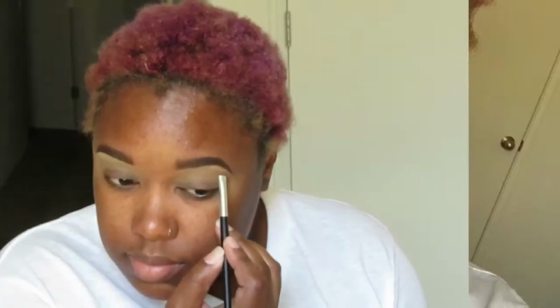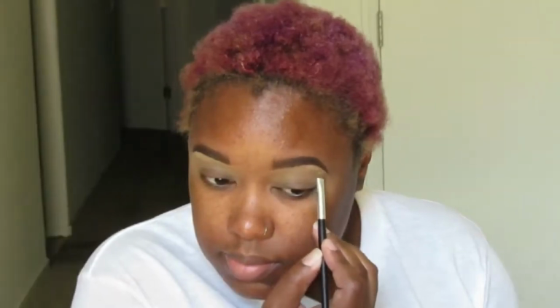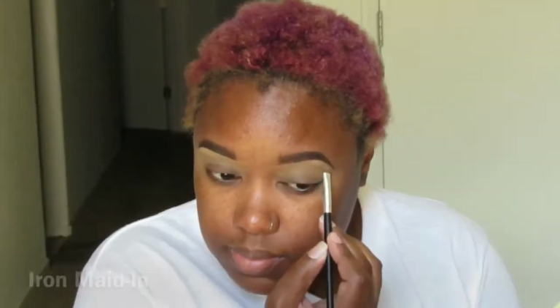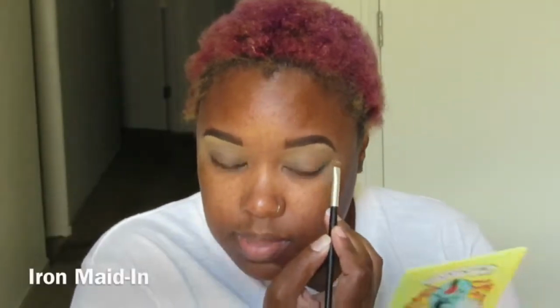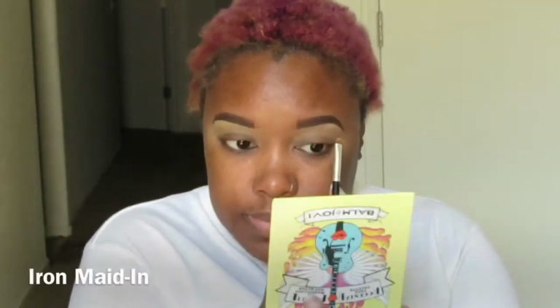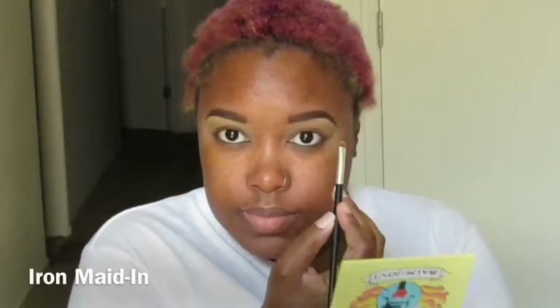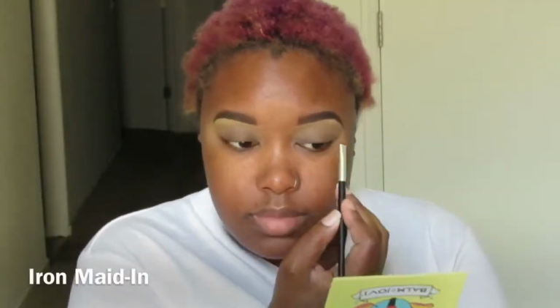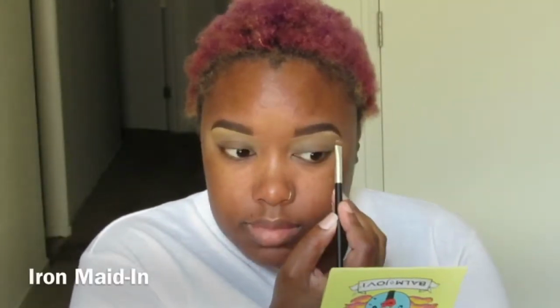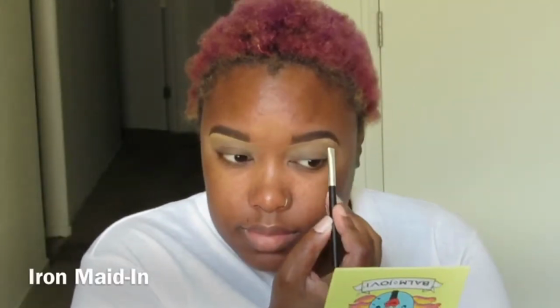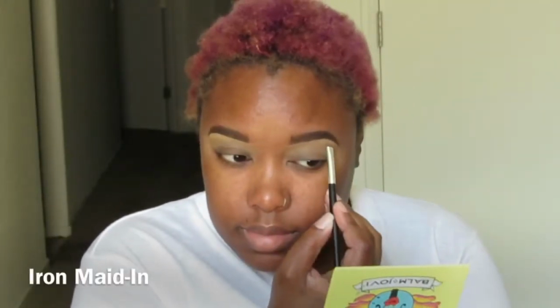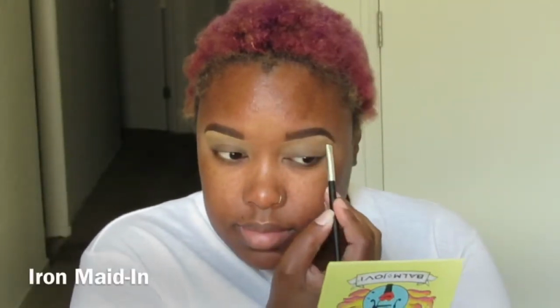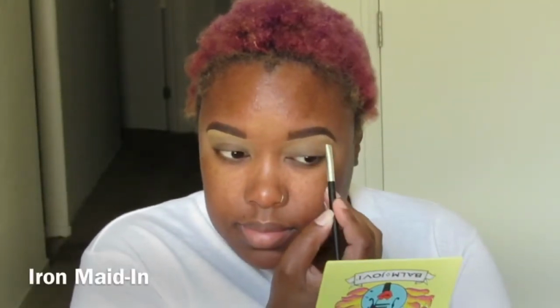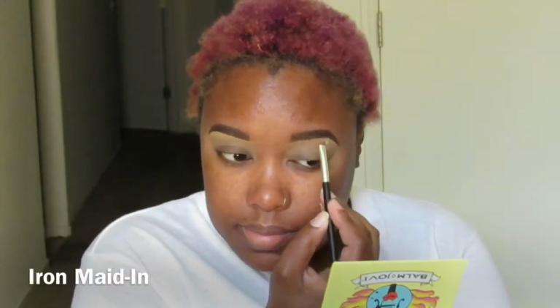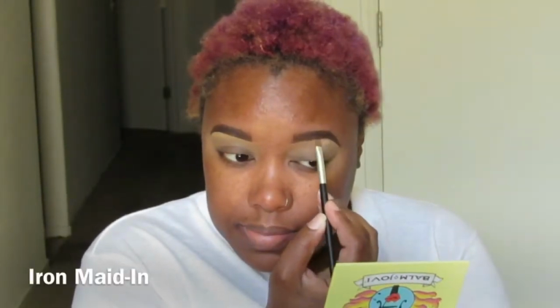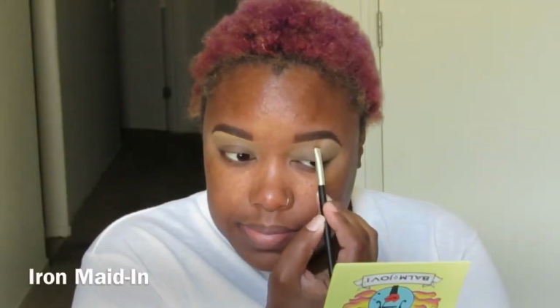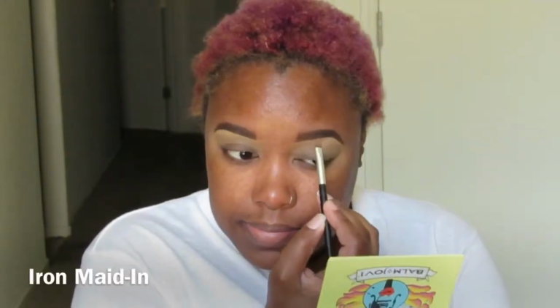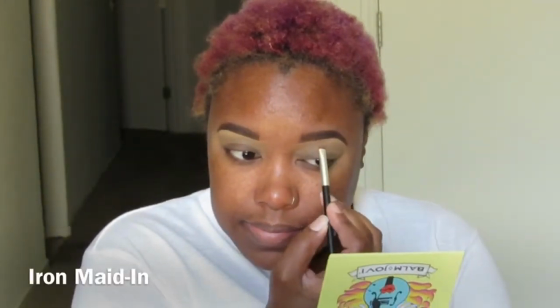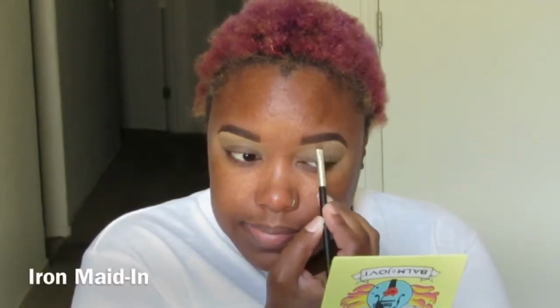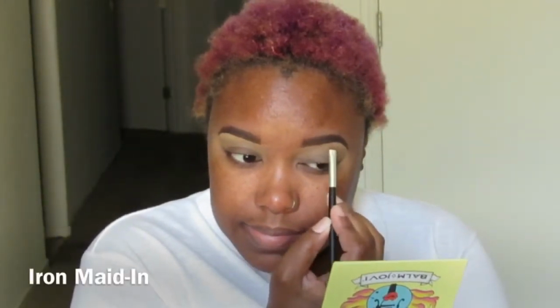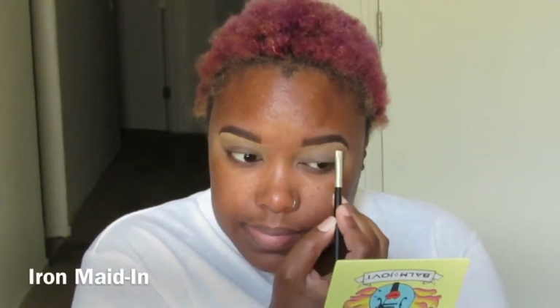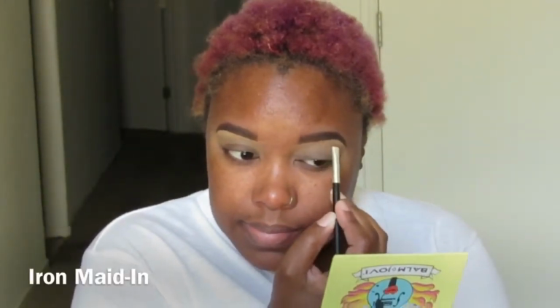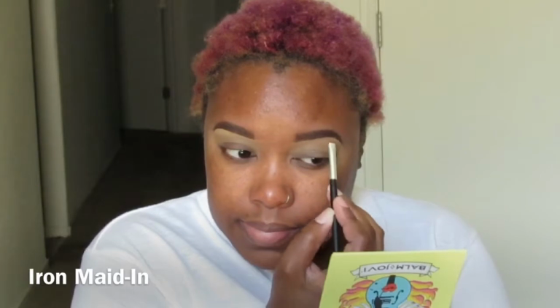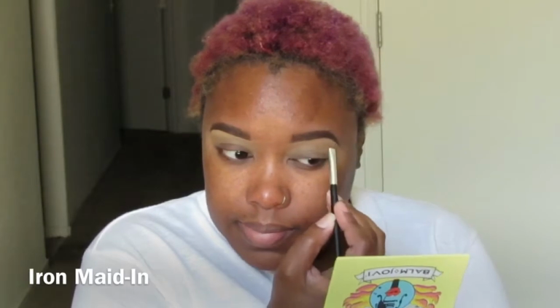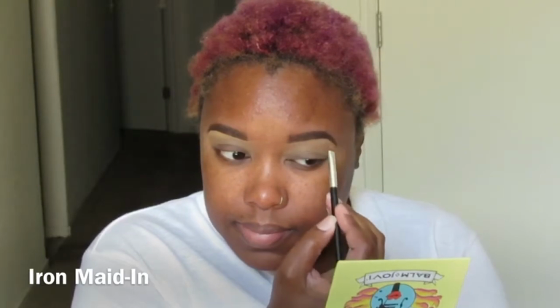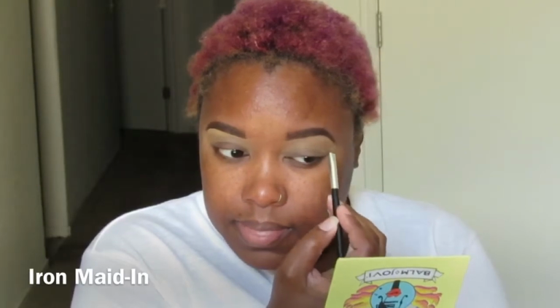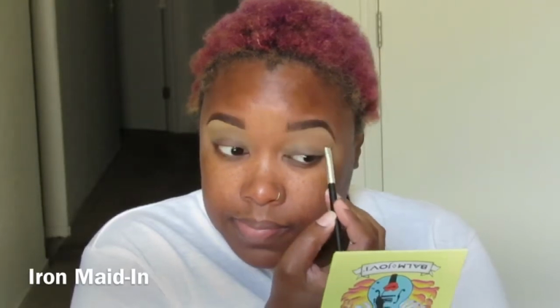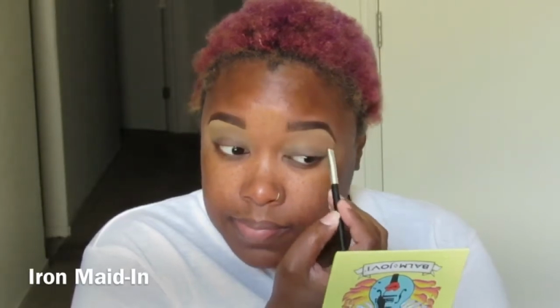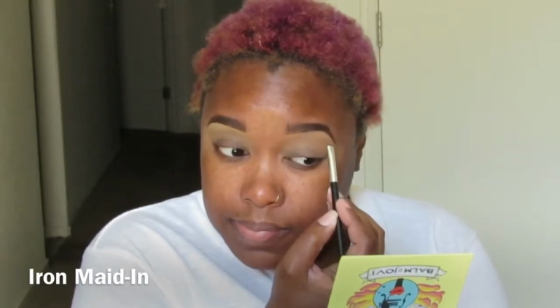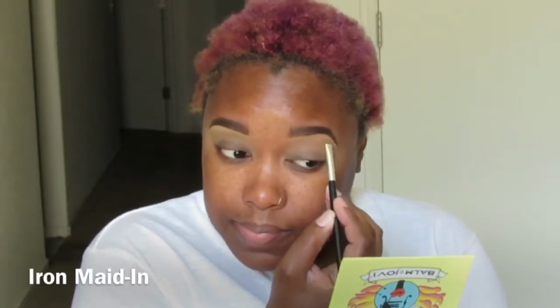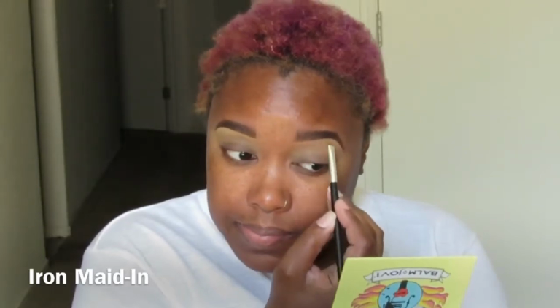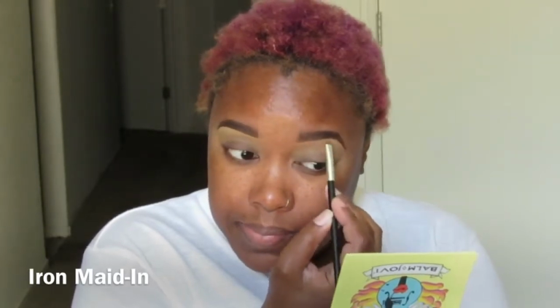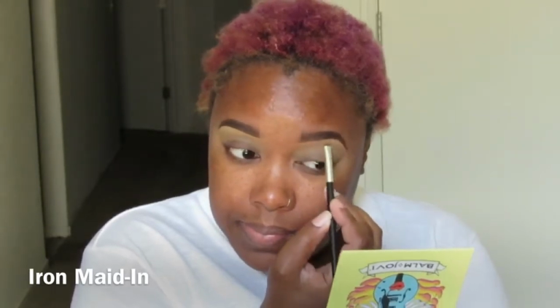Hey guys, thanks for tuning back into my channel. Today's look is going to be pretty easy.